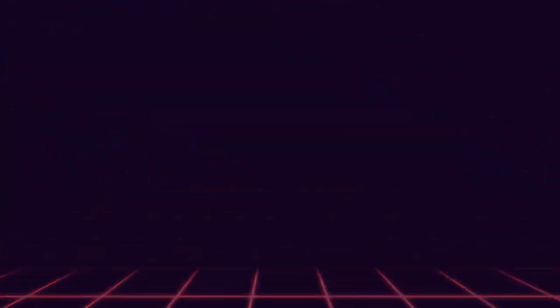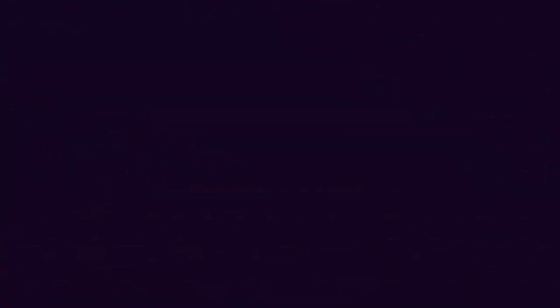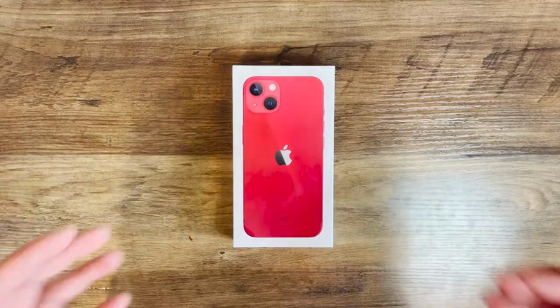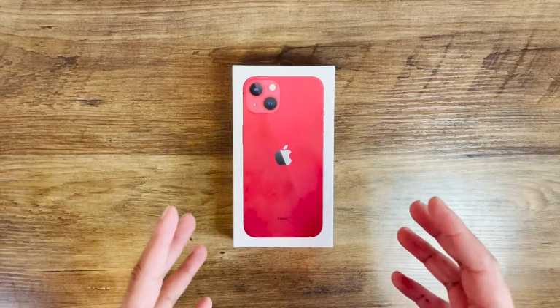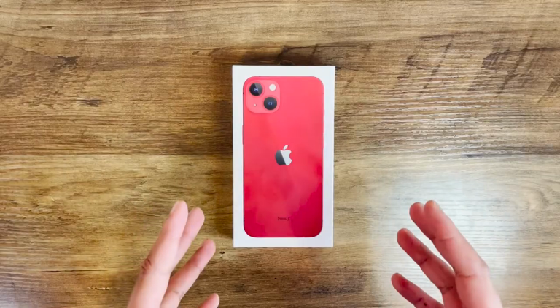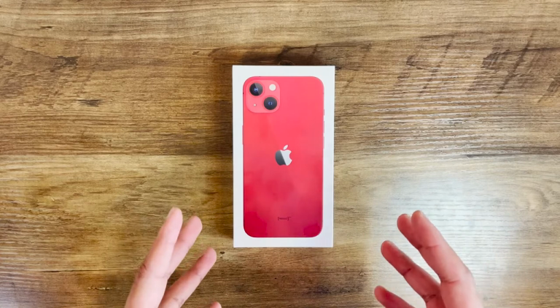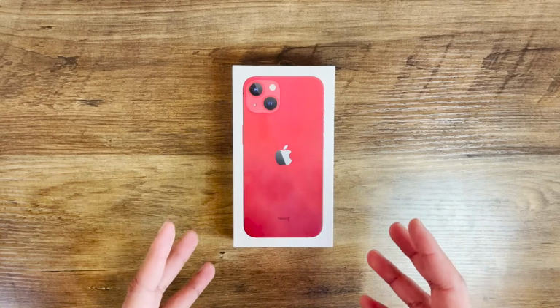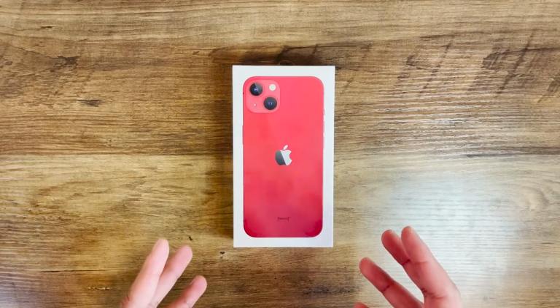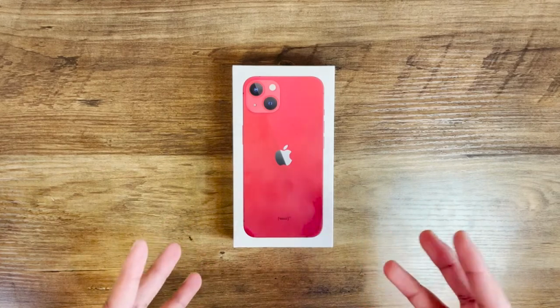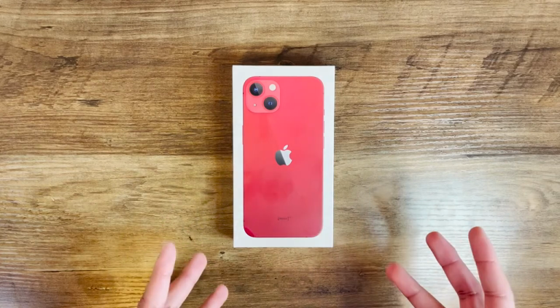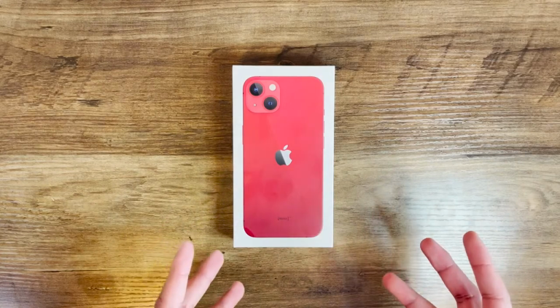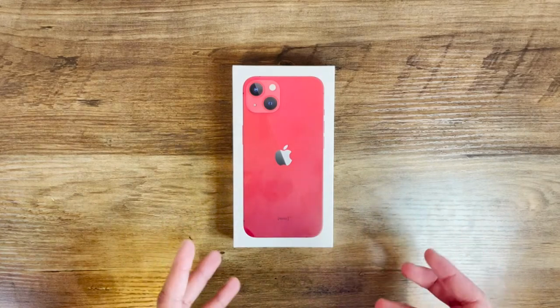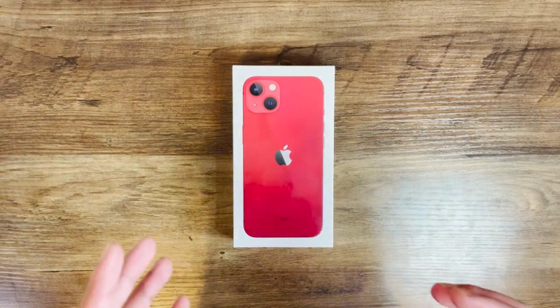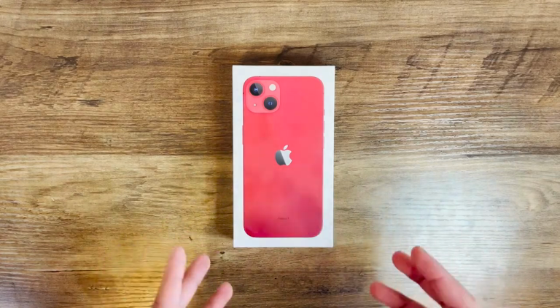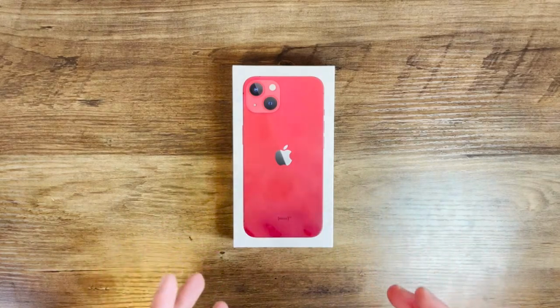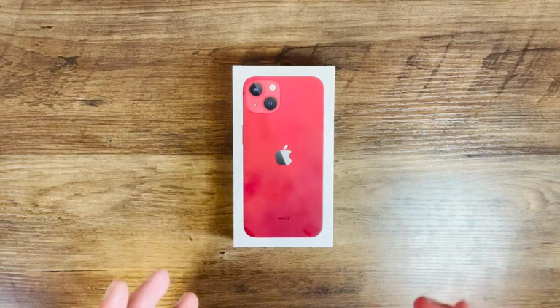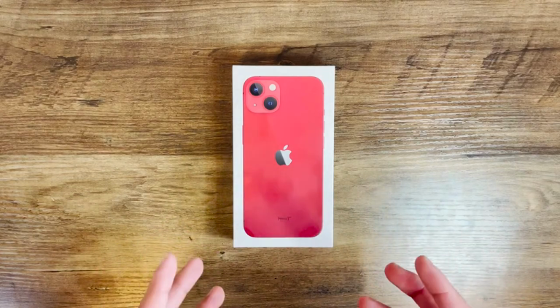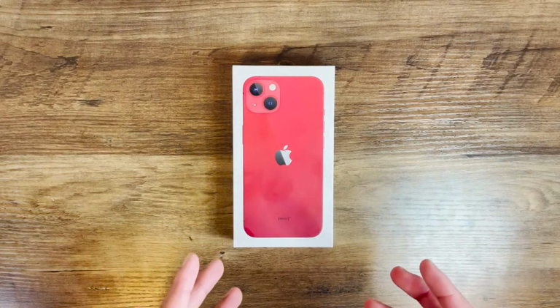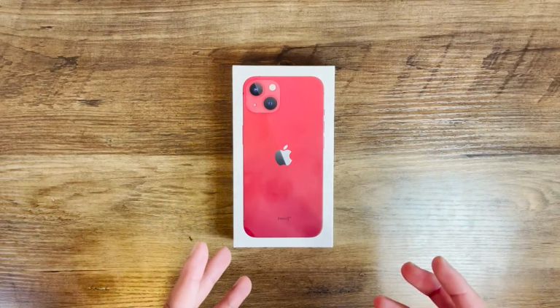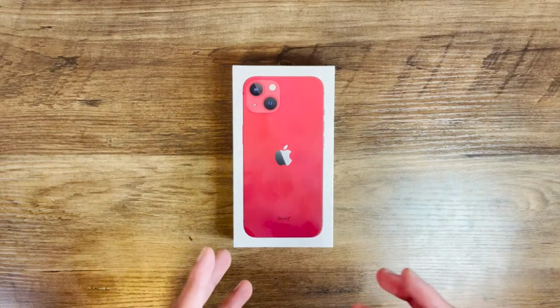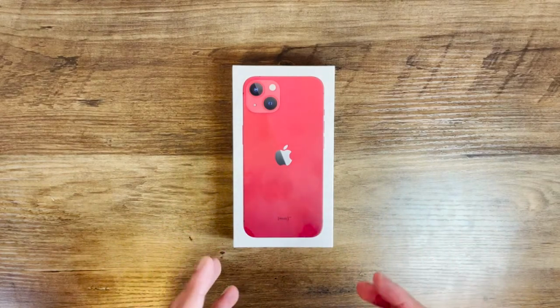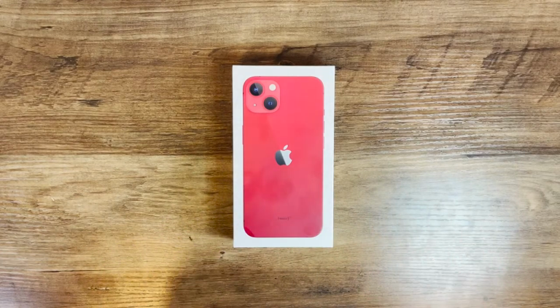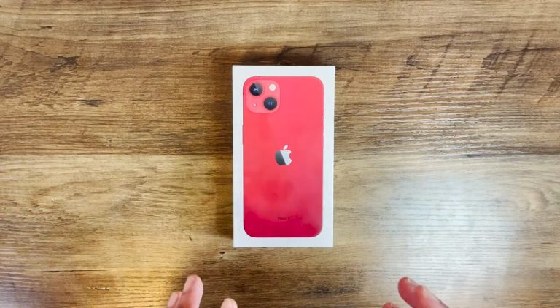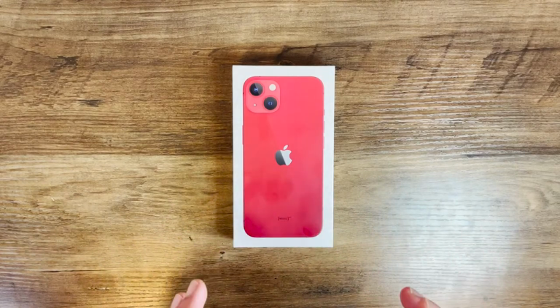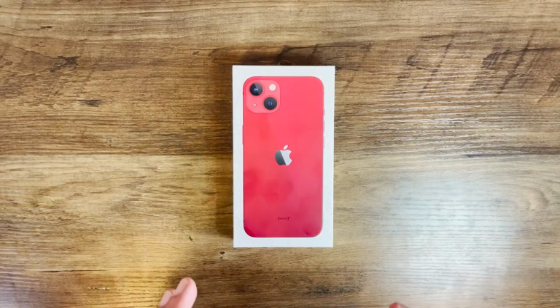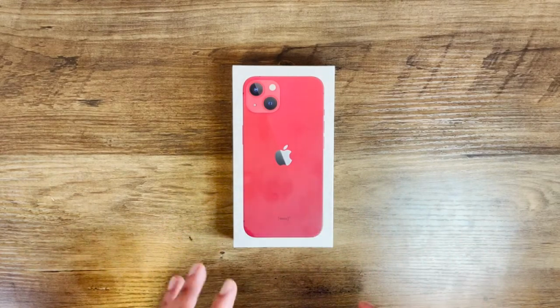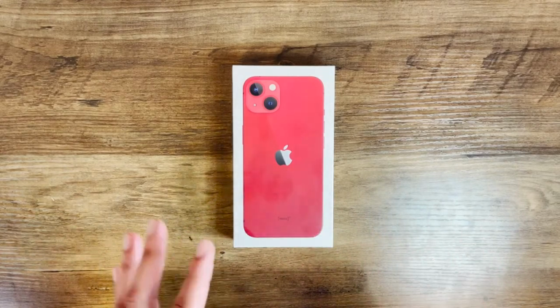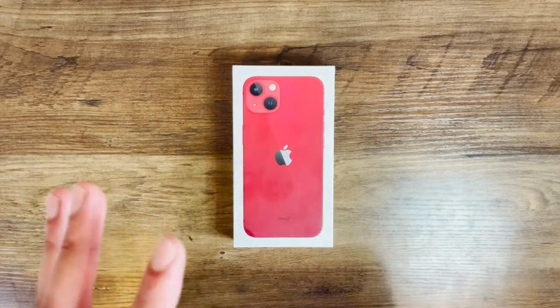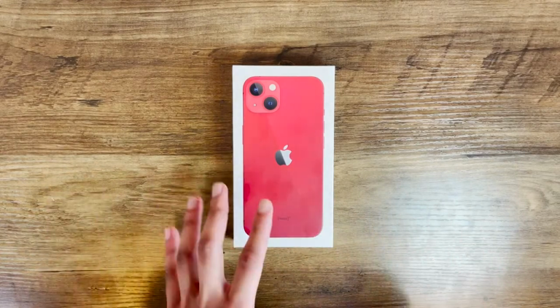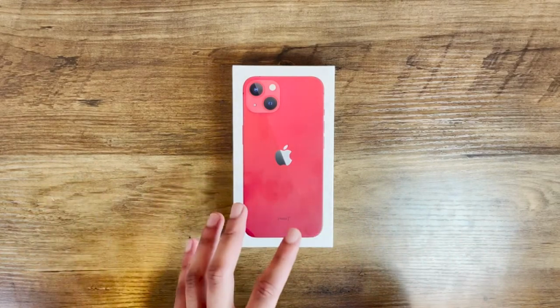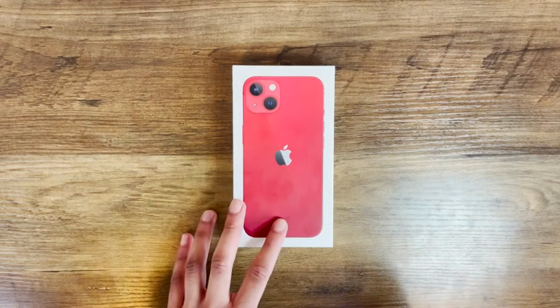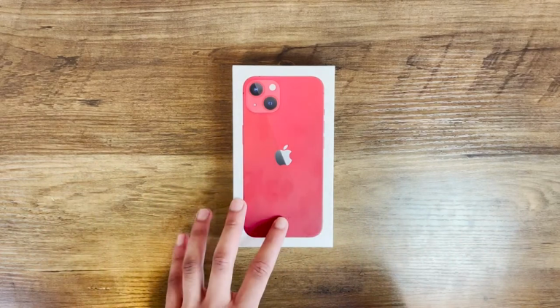Hey, what's going on guys and girls, Prashio here, and today I'm super excited to be doing the unboxing of the iPhone 13.